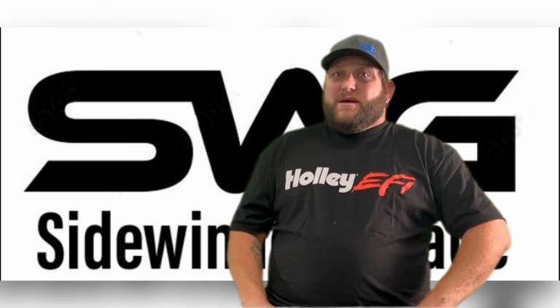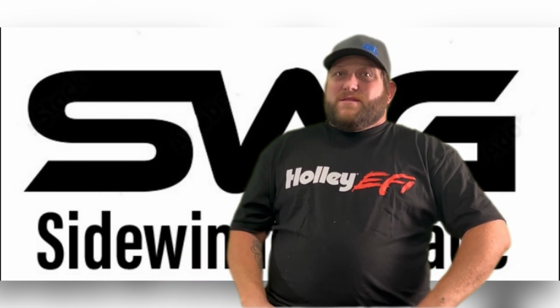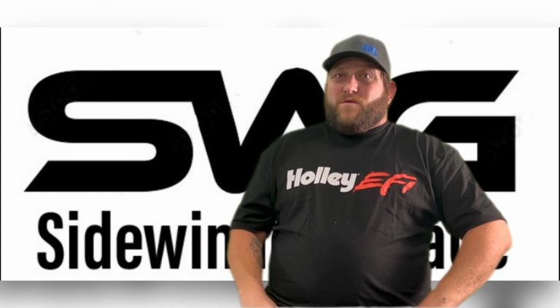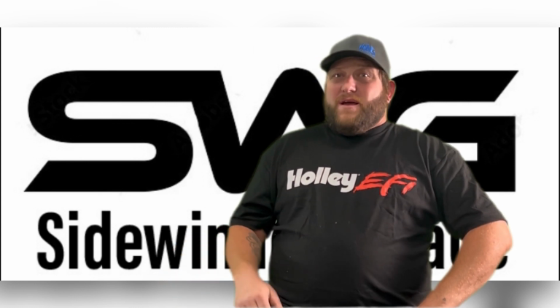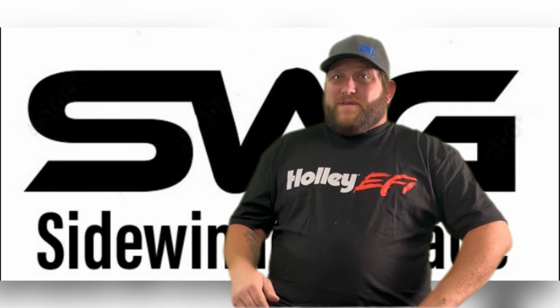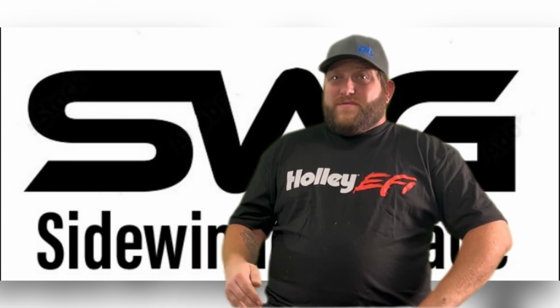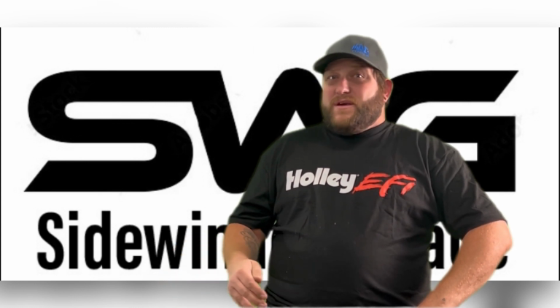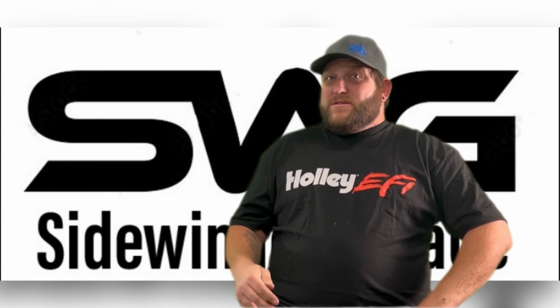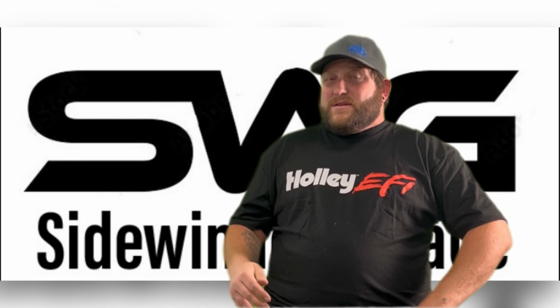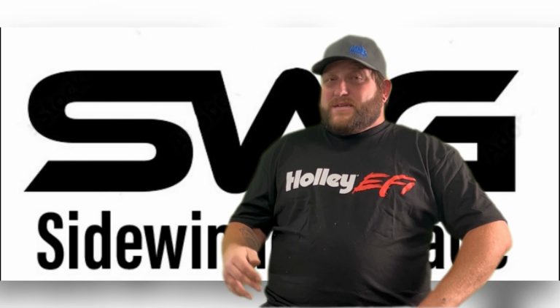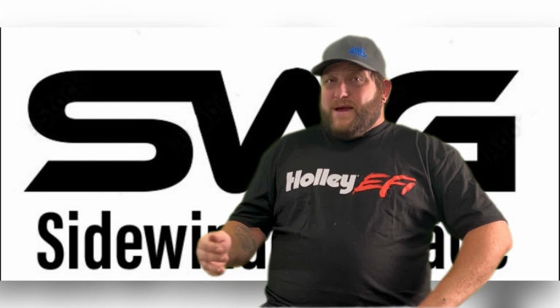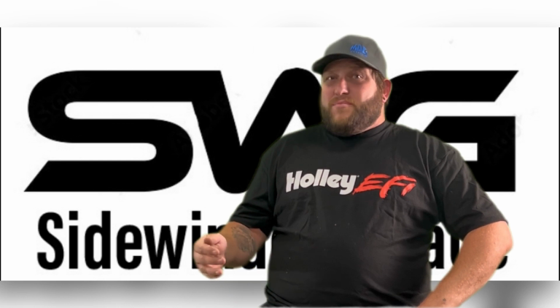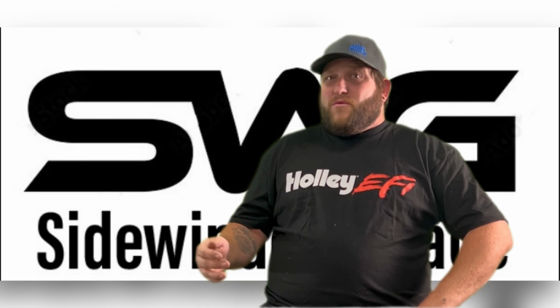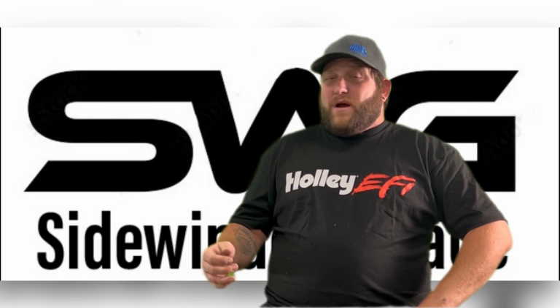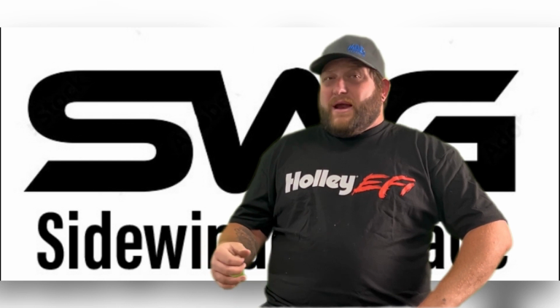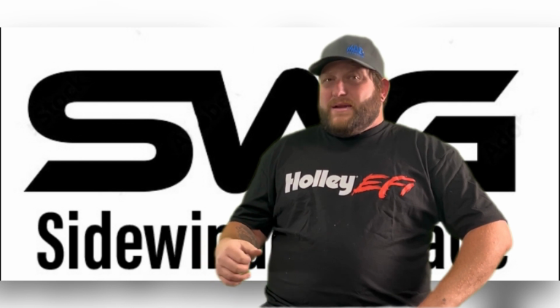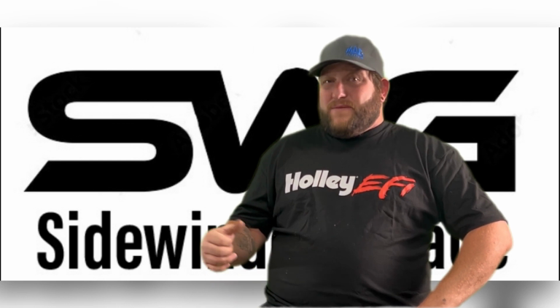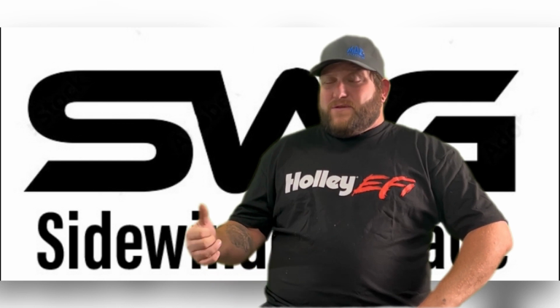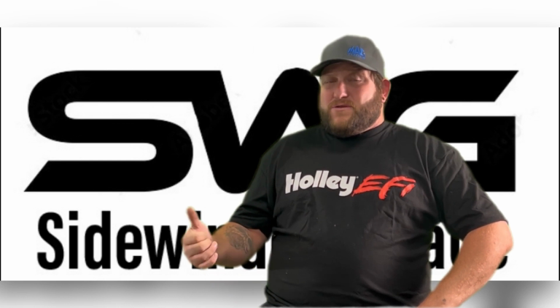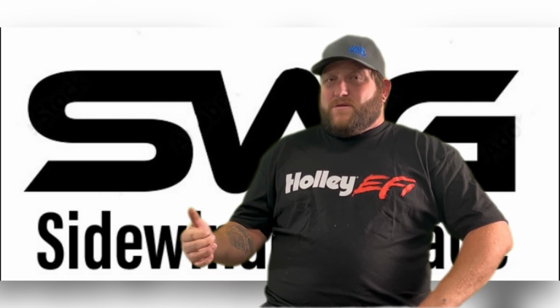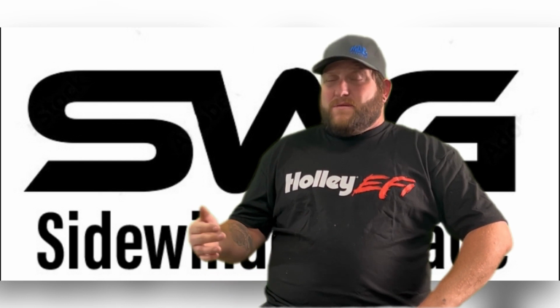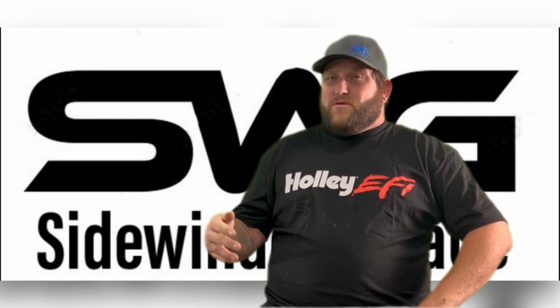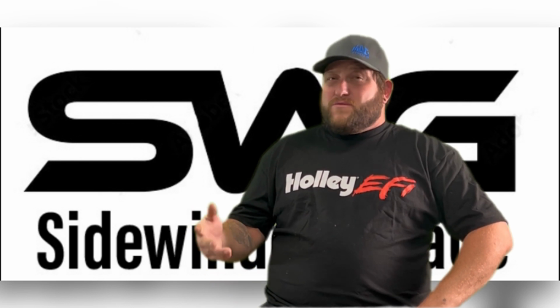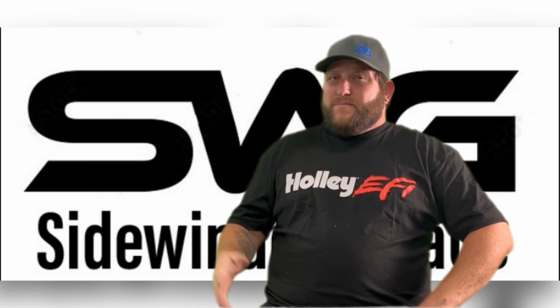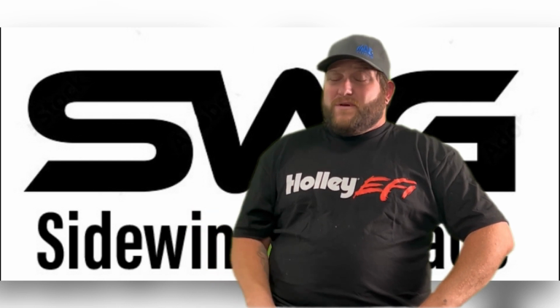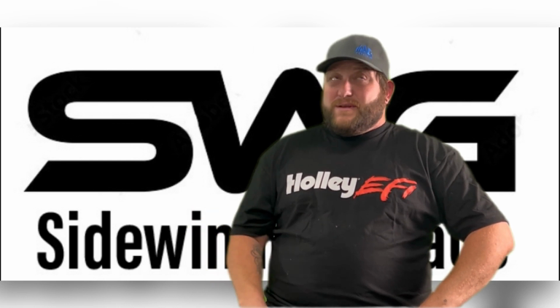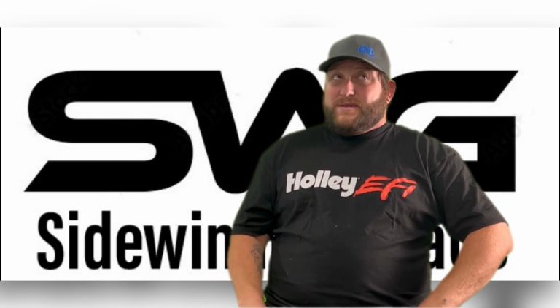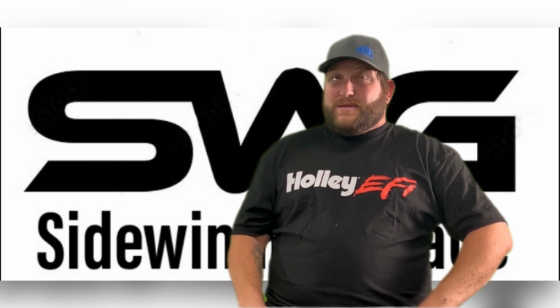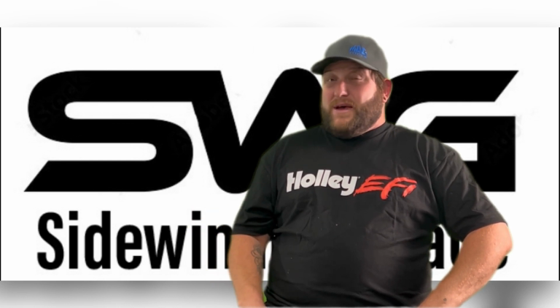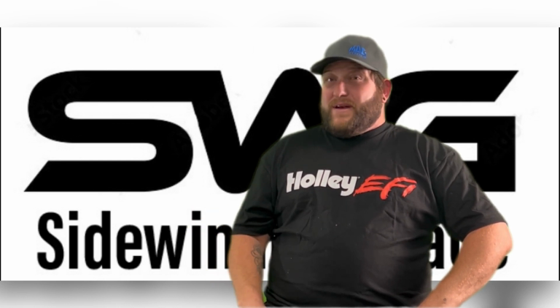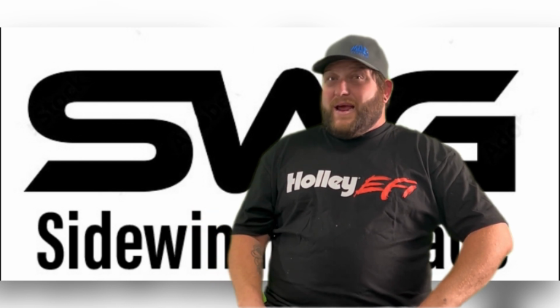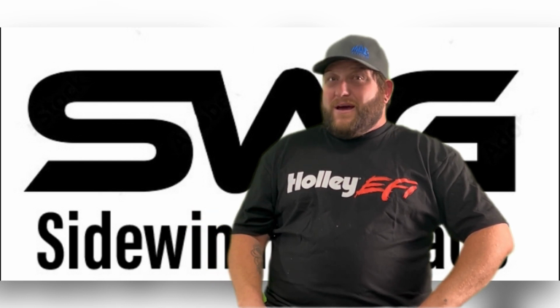The 4.8 and 5.3 use the same bore with a different stroke. The bore is 3.780 inches.